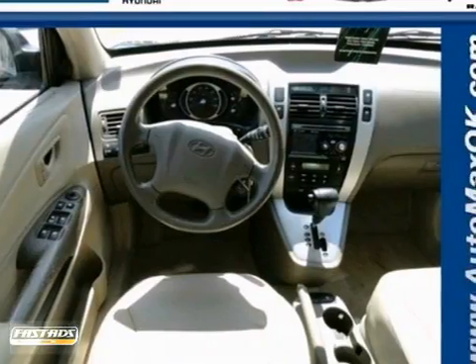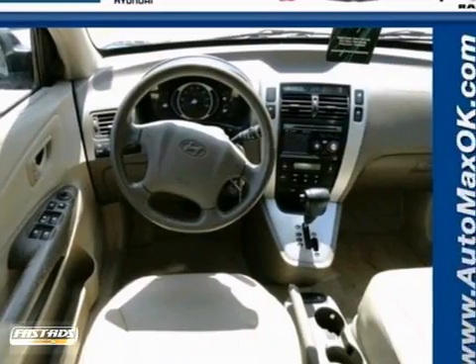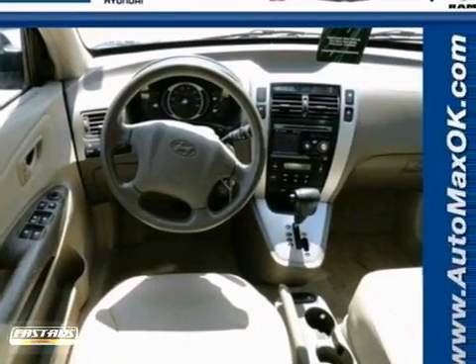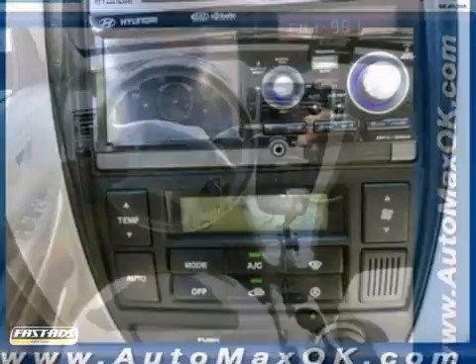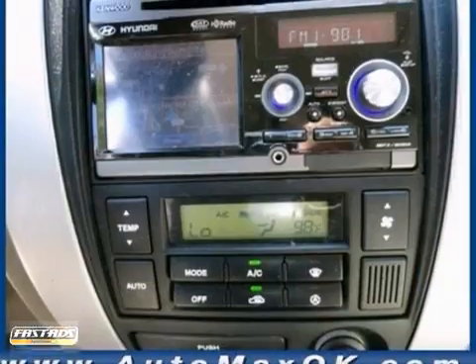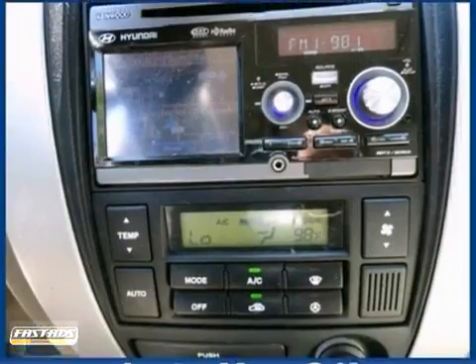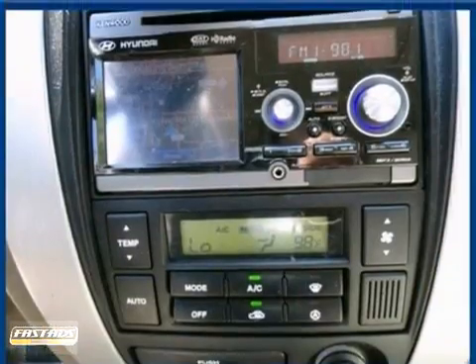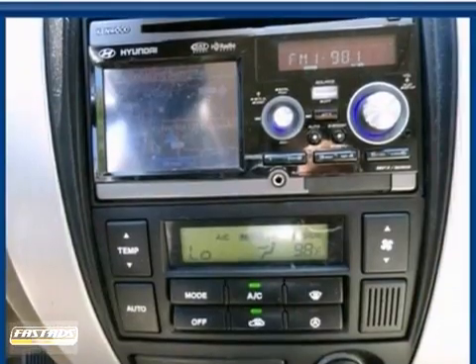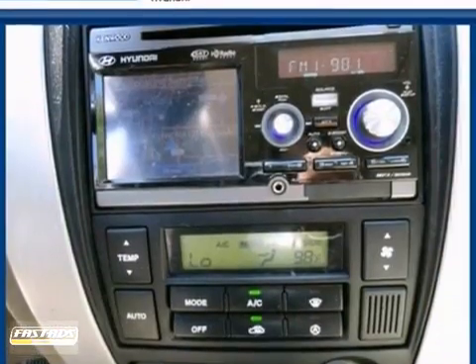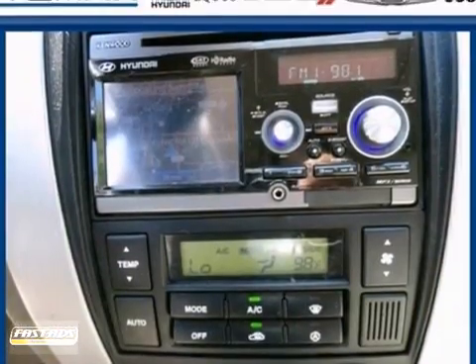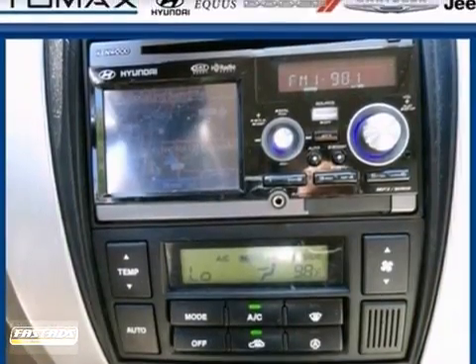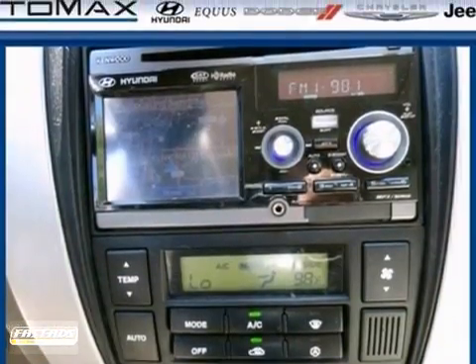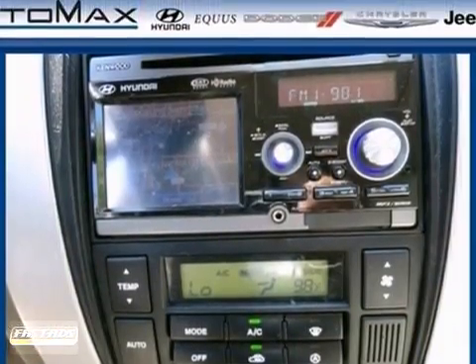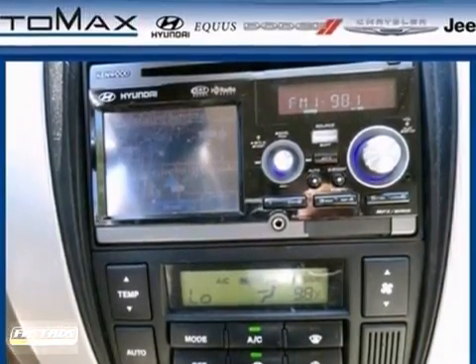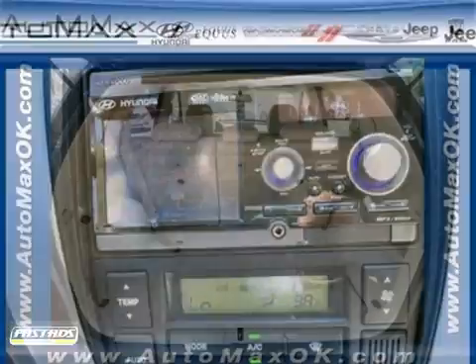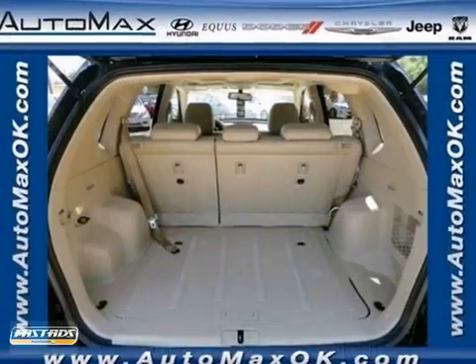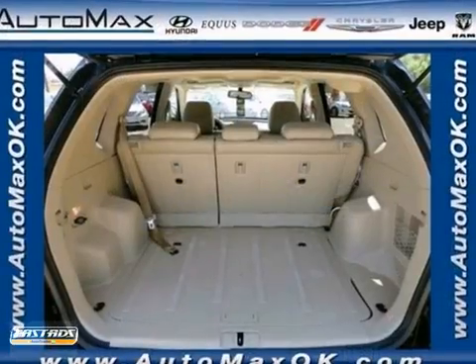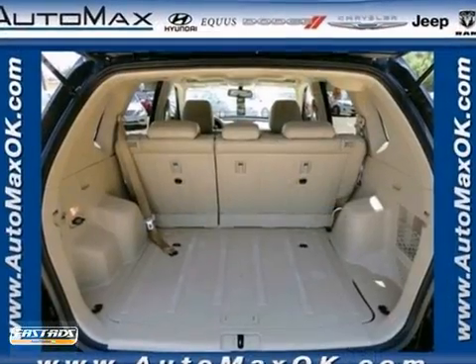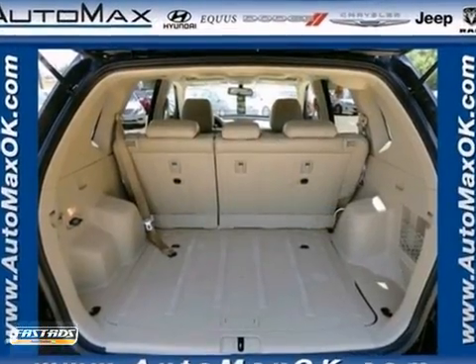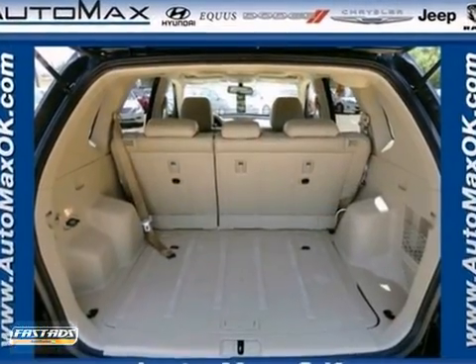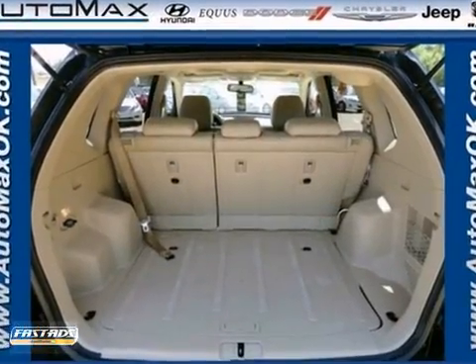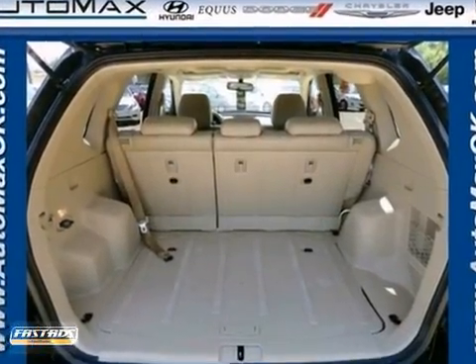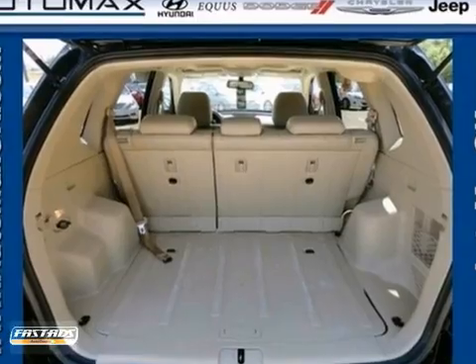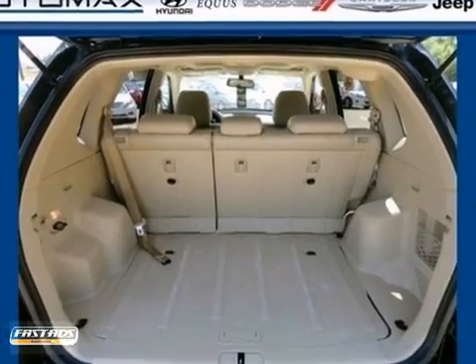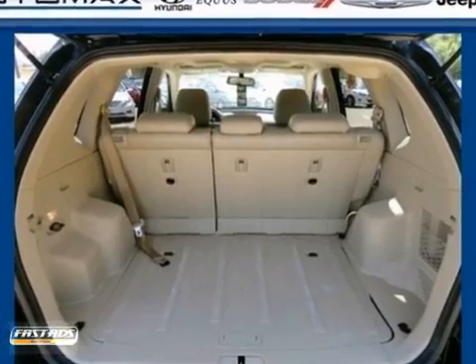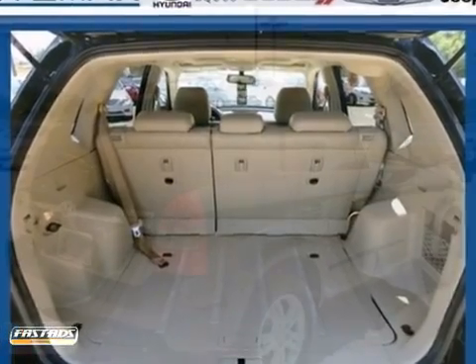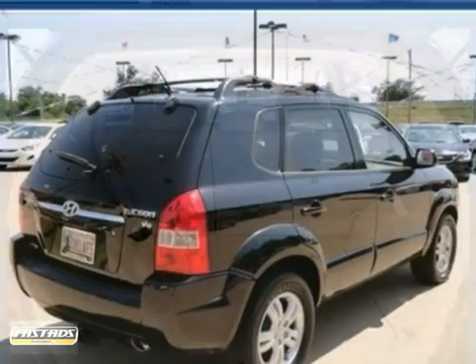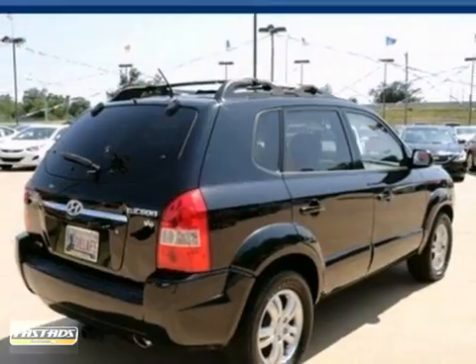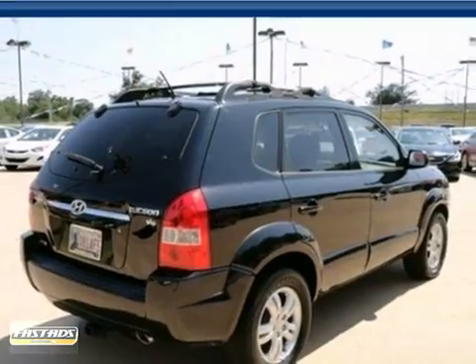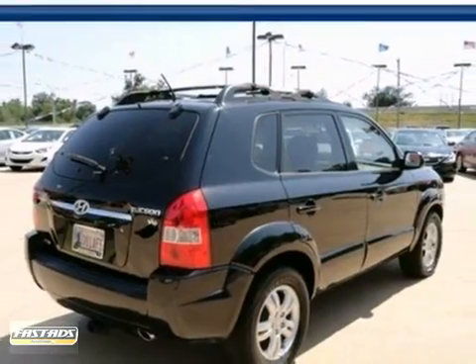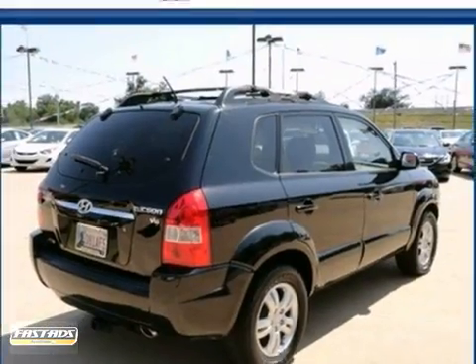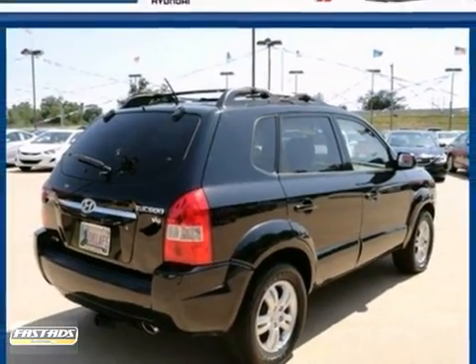Why go with a big and bulky SUV when the compact and fun-to-drive Tucson offers plenty of space and amazing versatility.